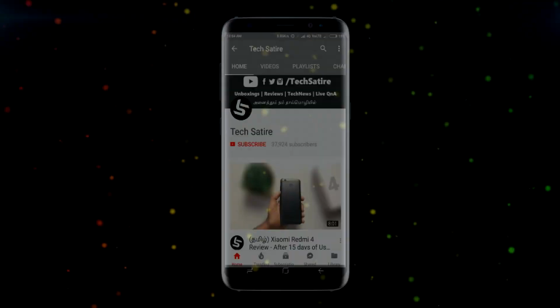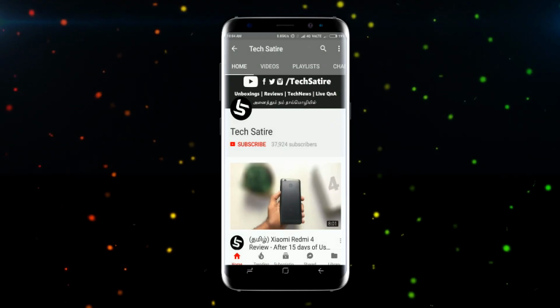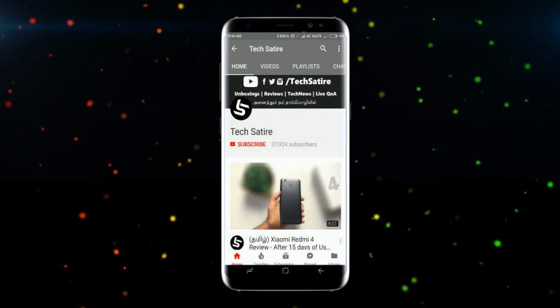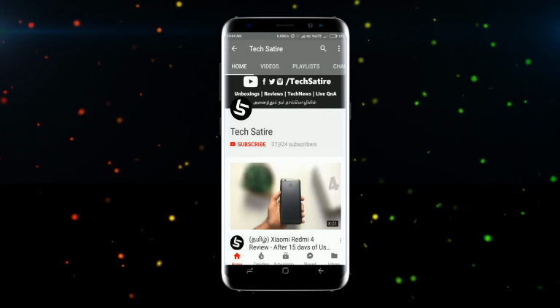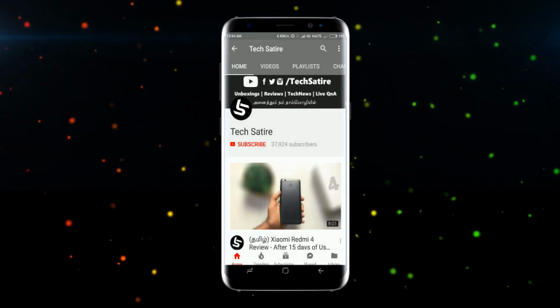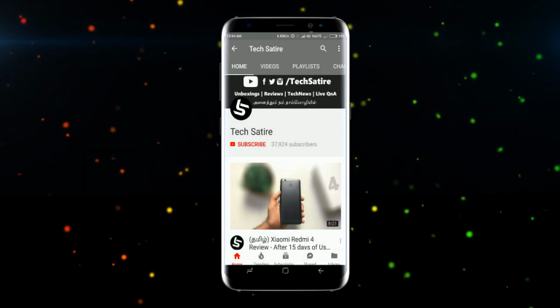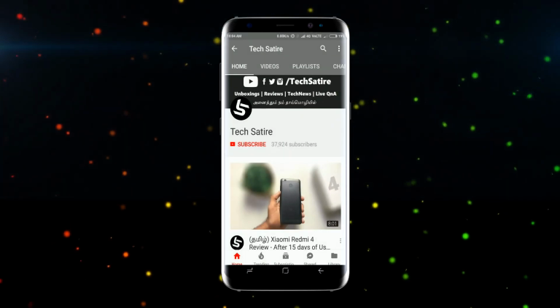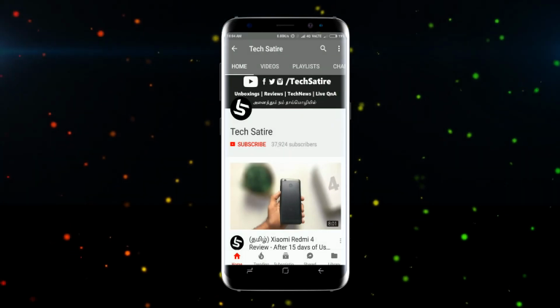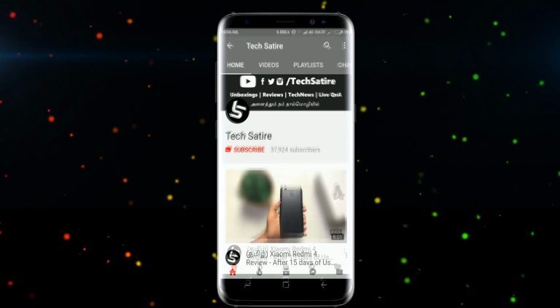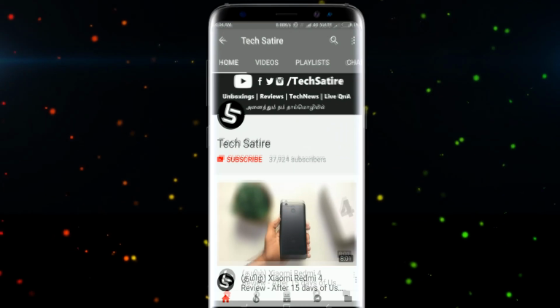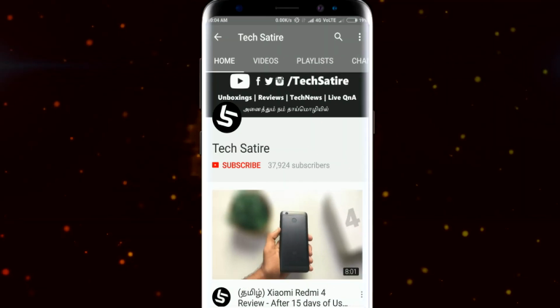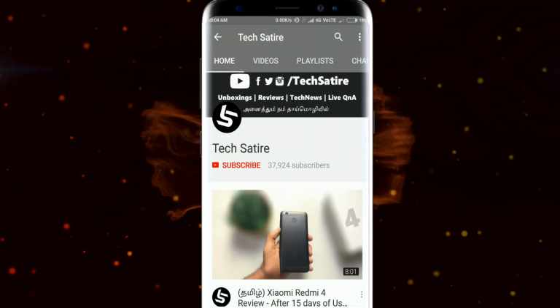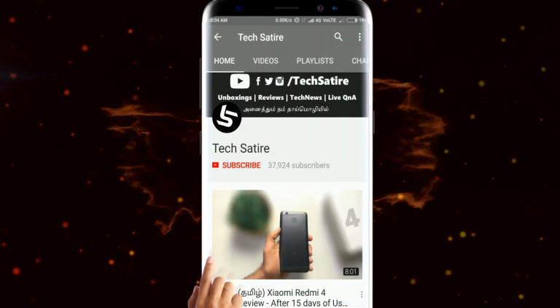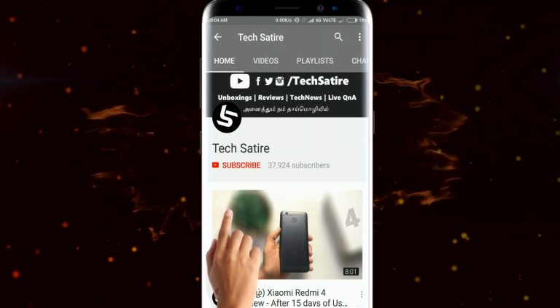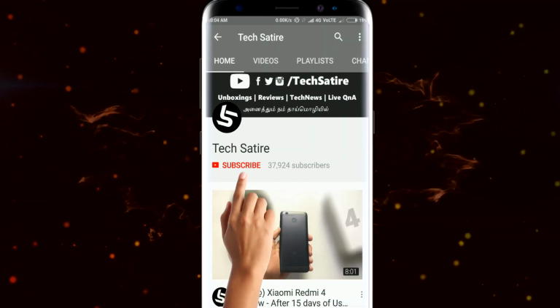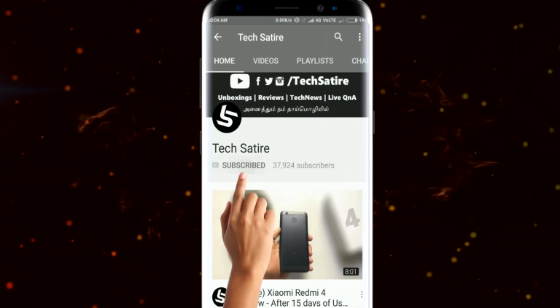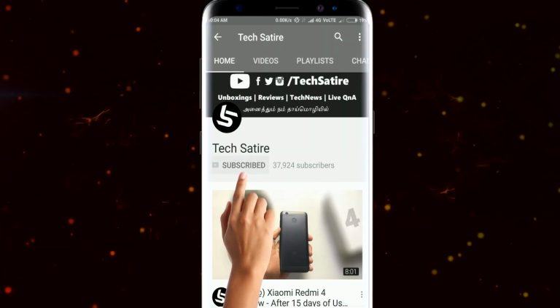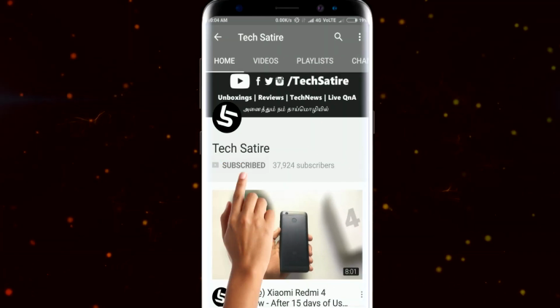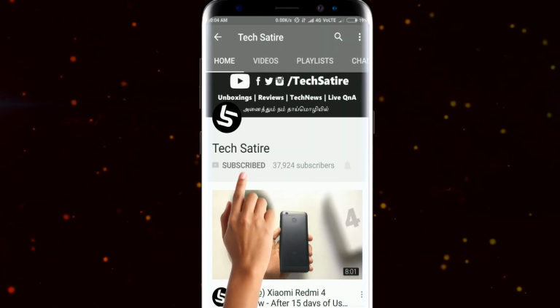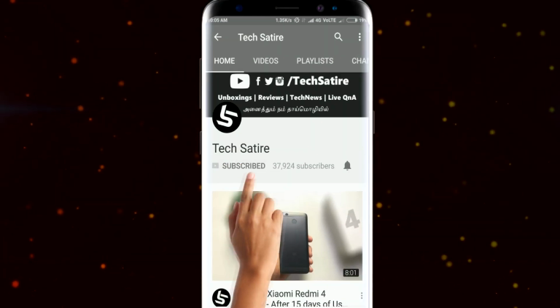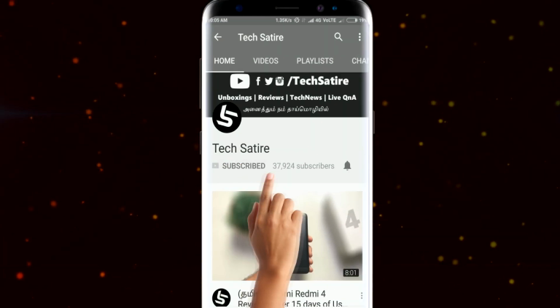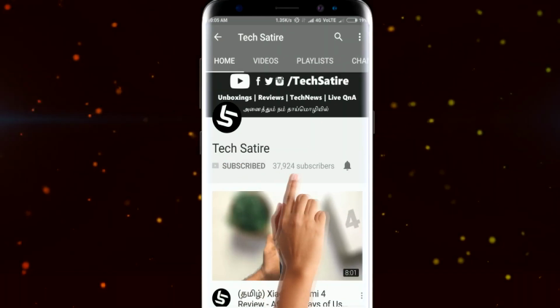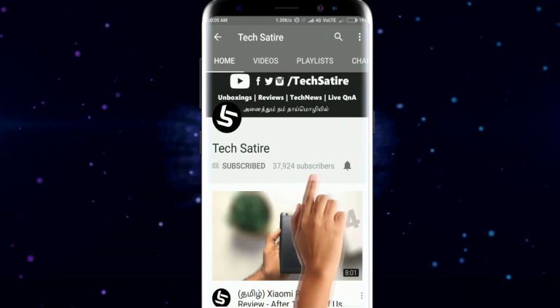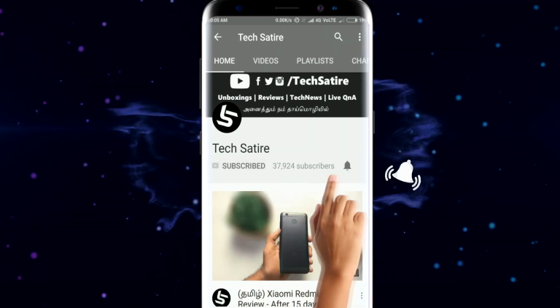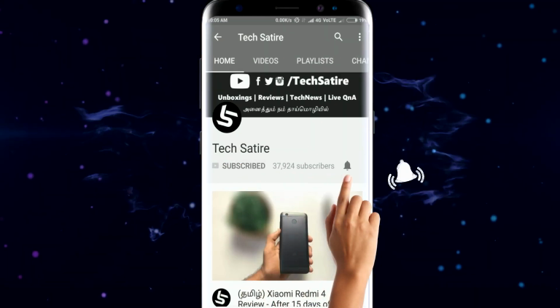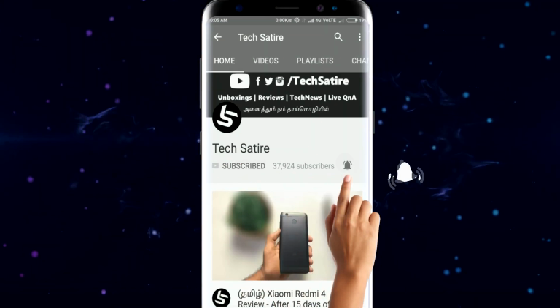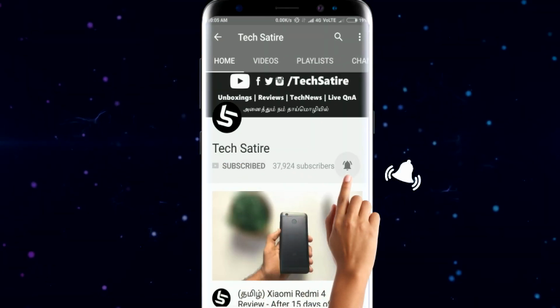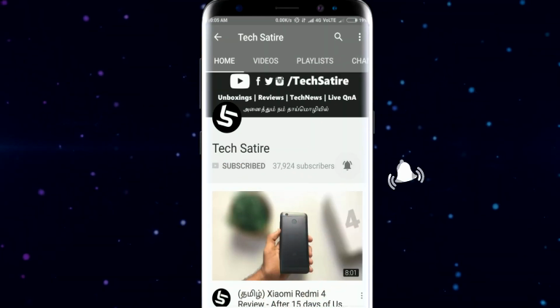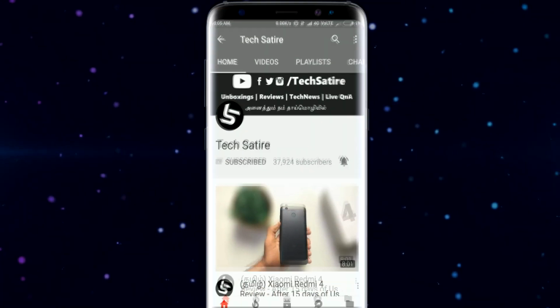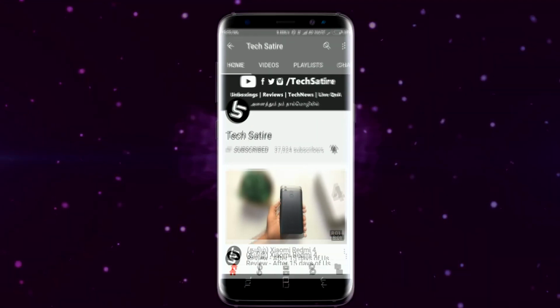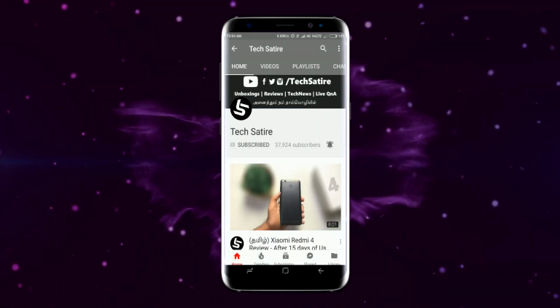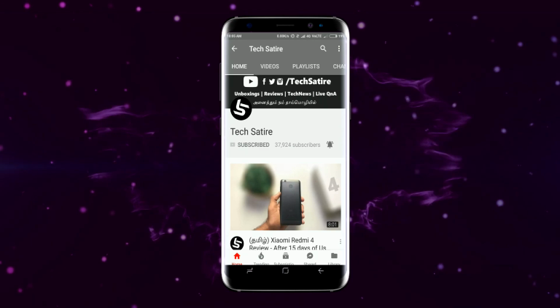If you like this video, subscribe to our channel and hit the bell button.